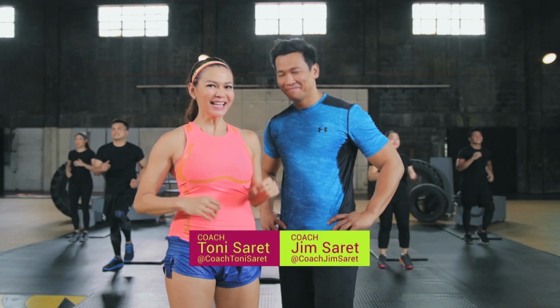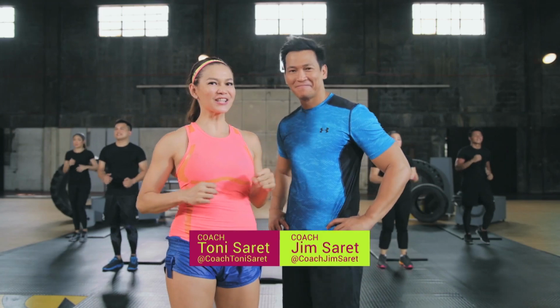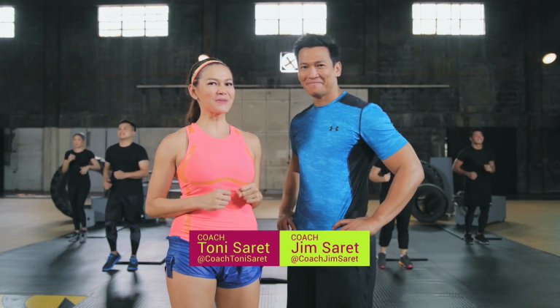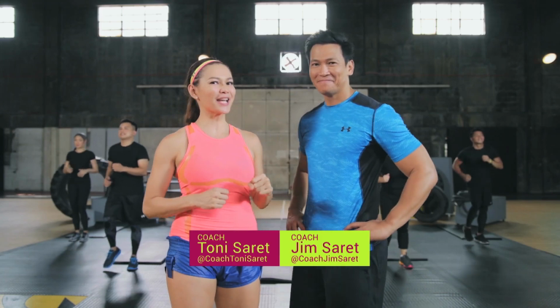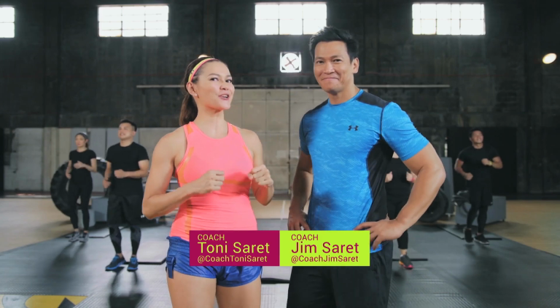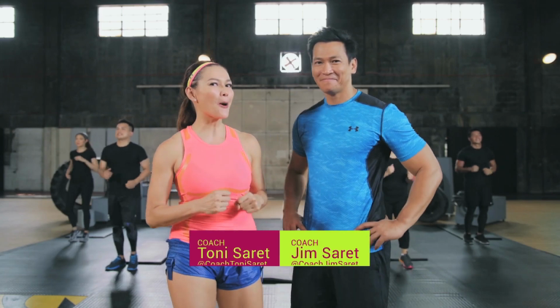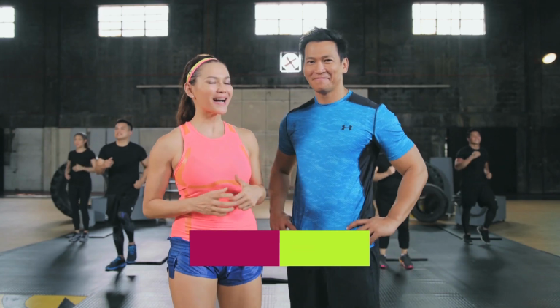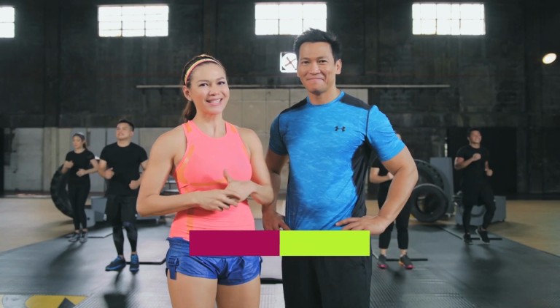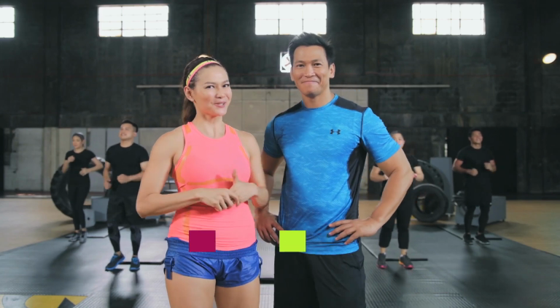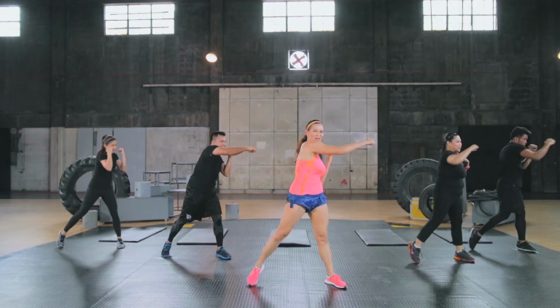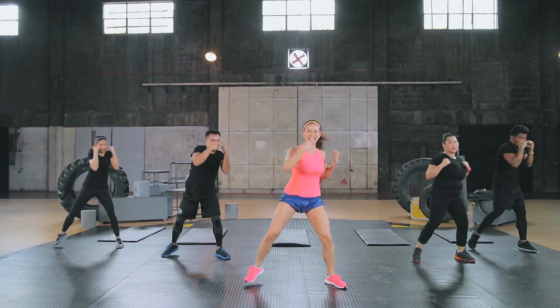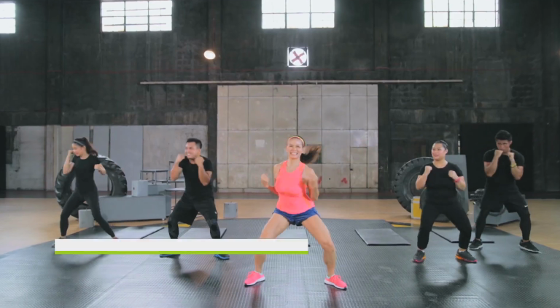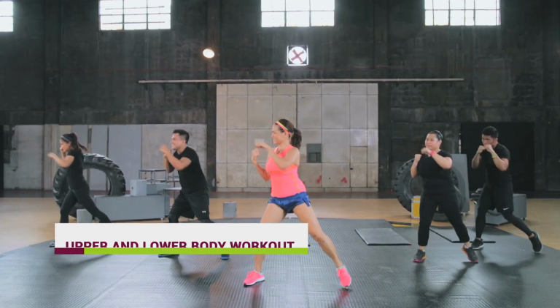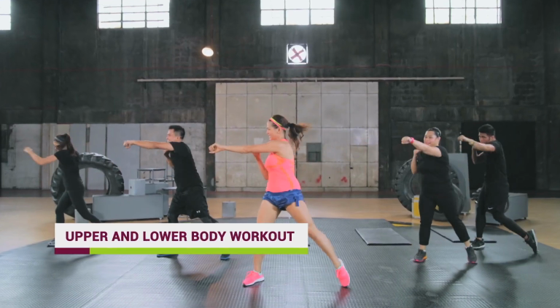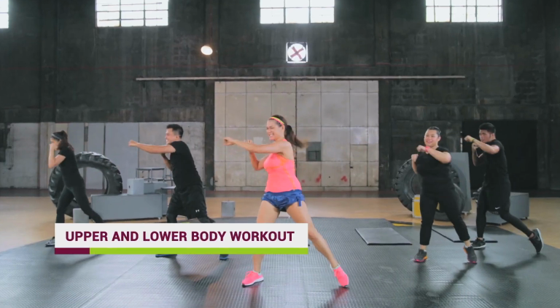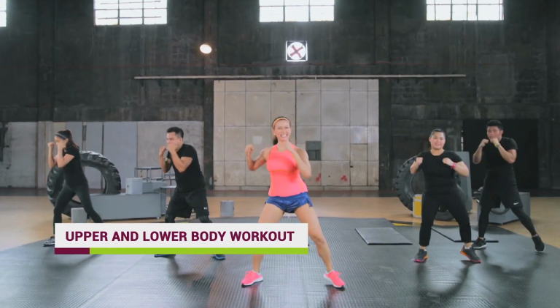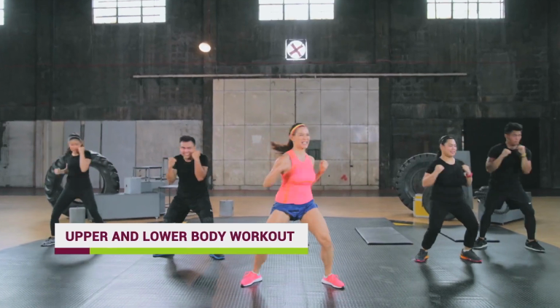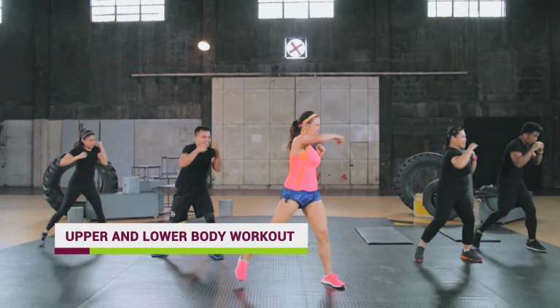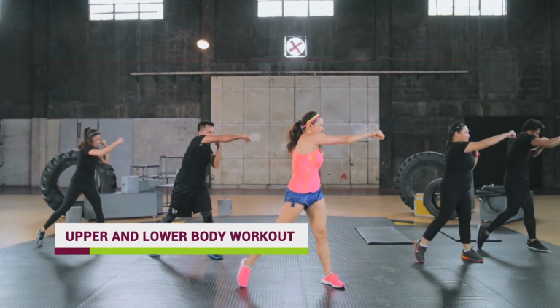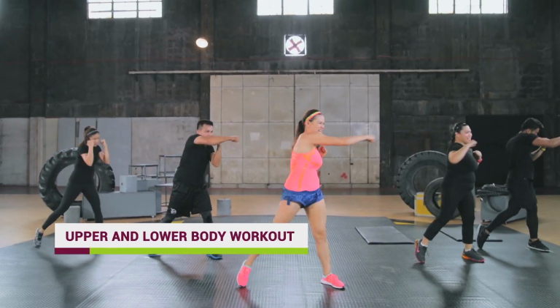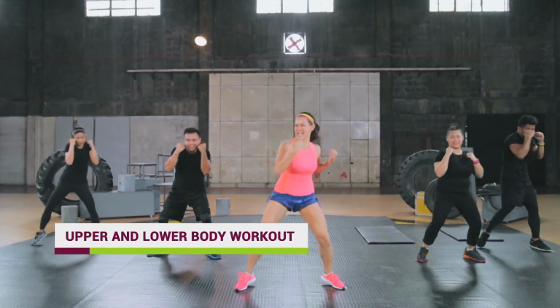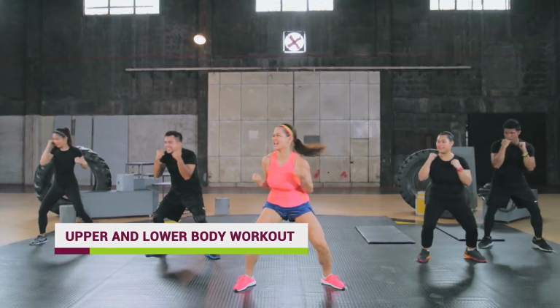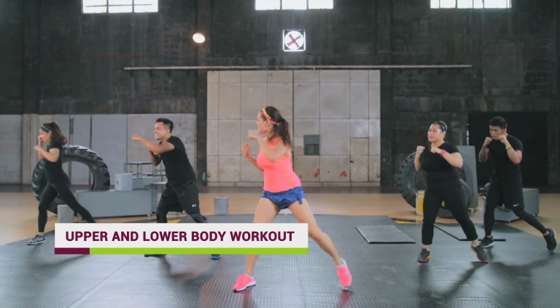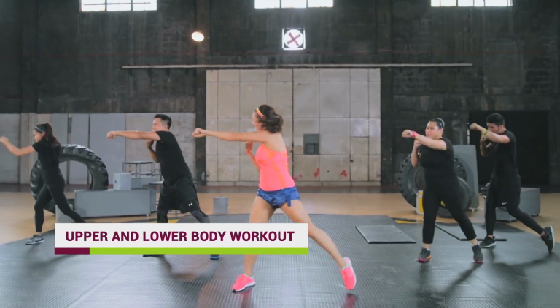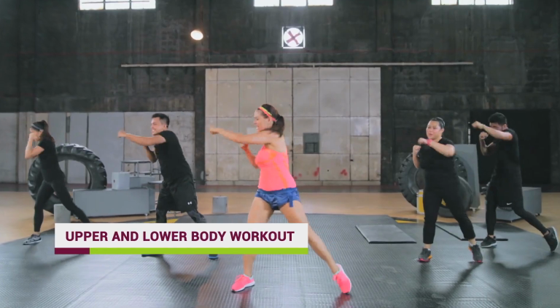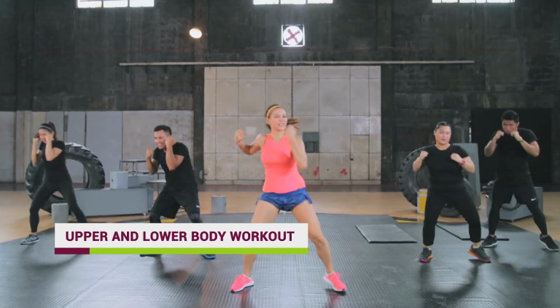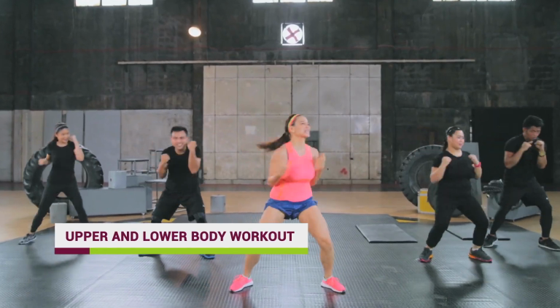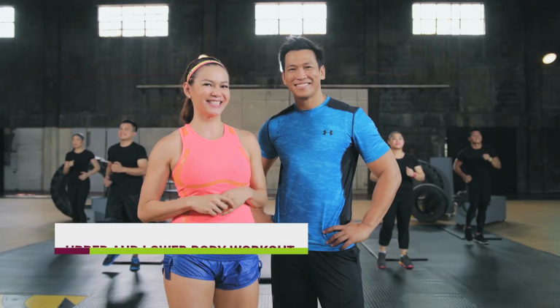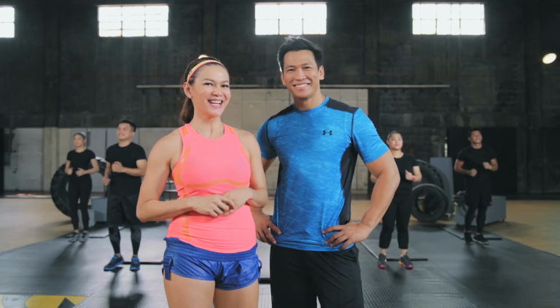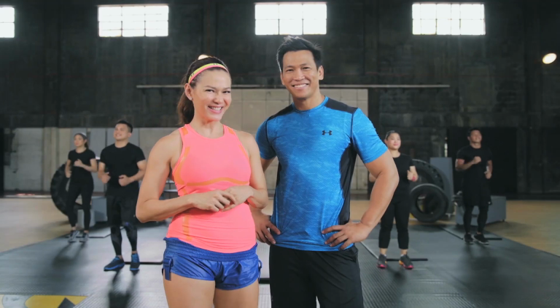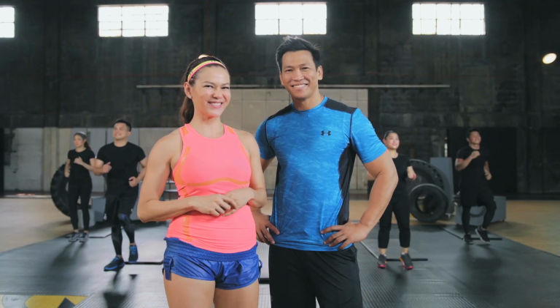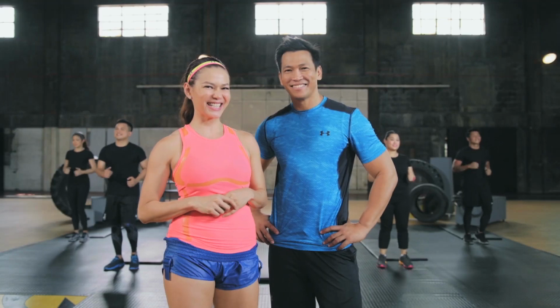It's going to be a combat-inspired workout which is going to target your upper and lower body. You guys ready?